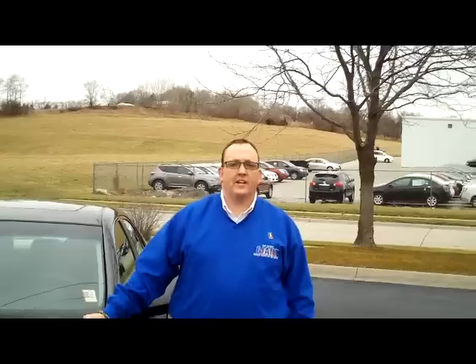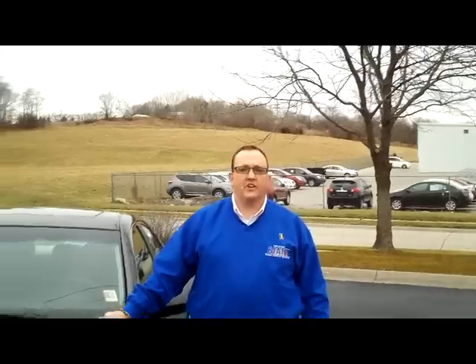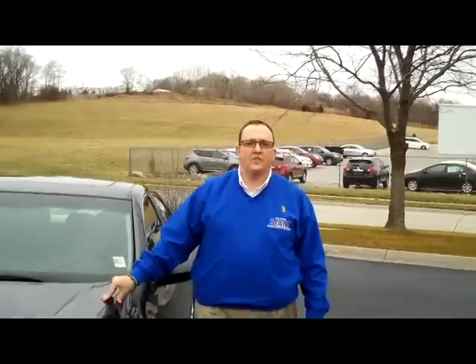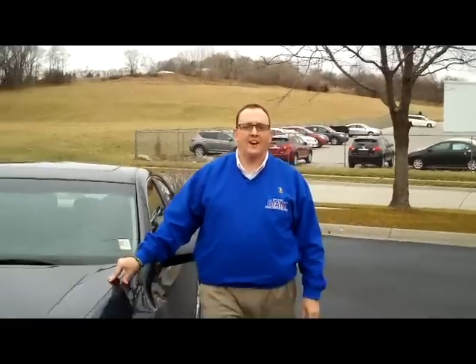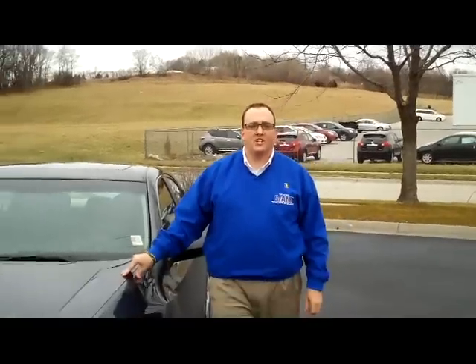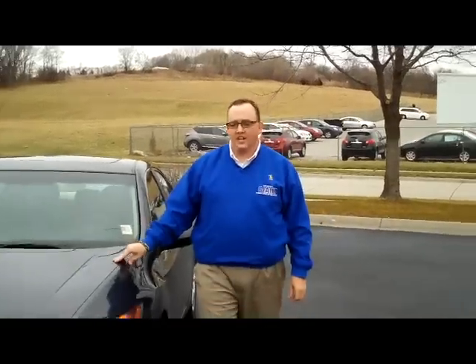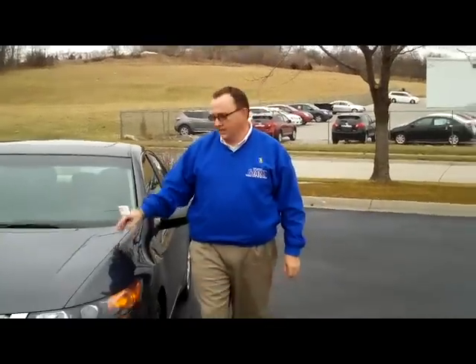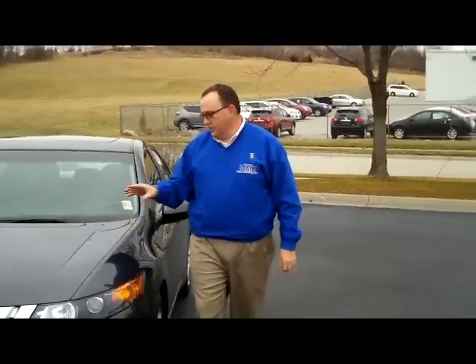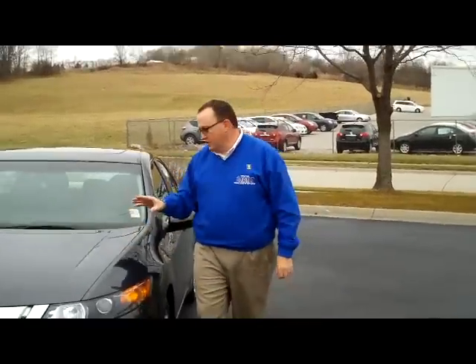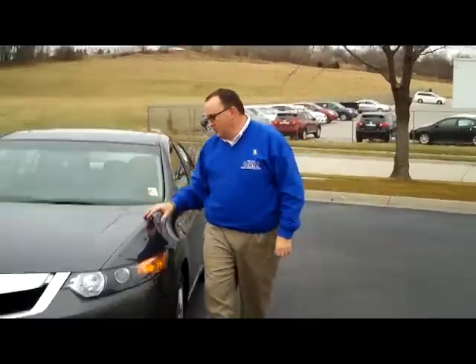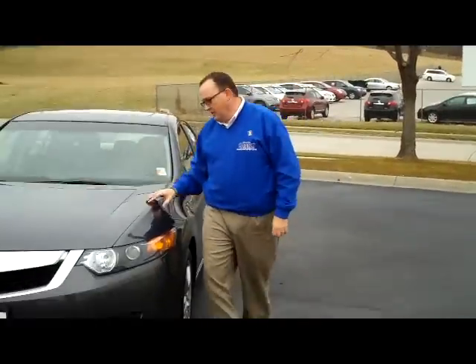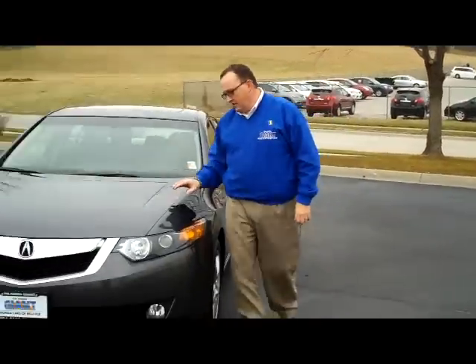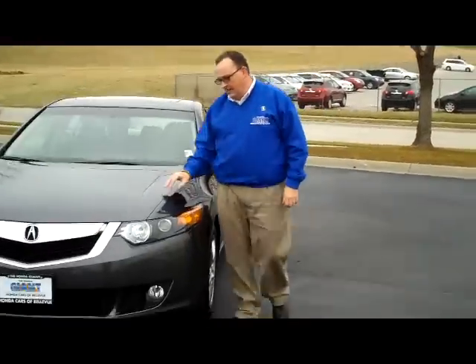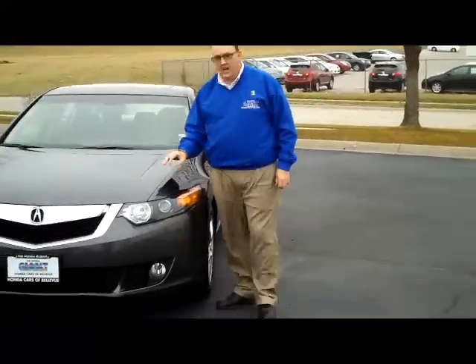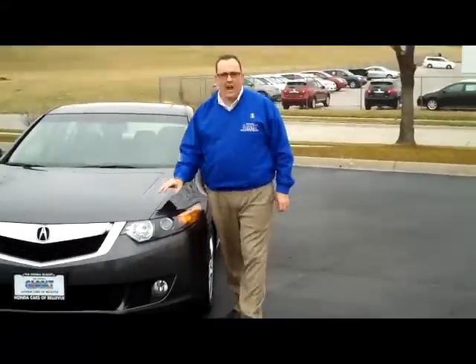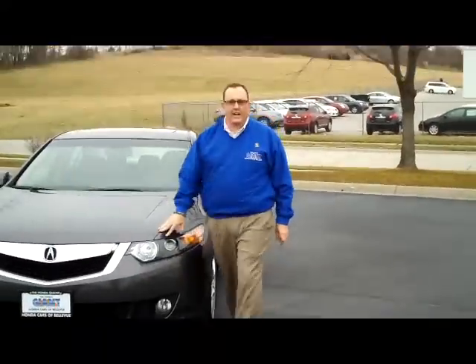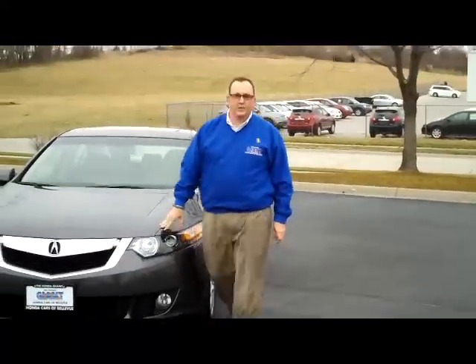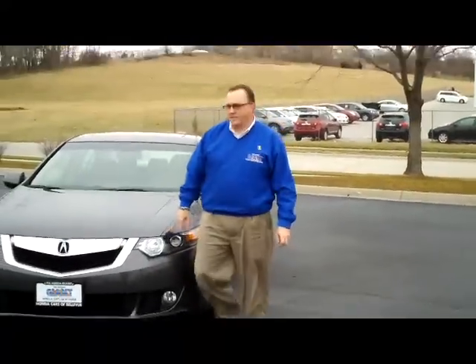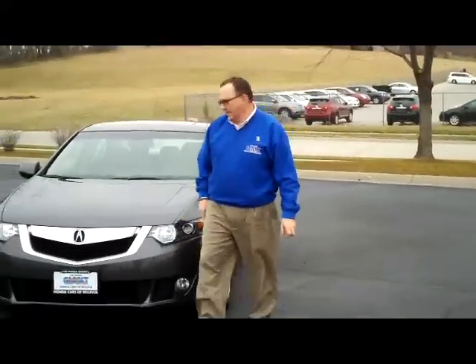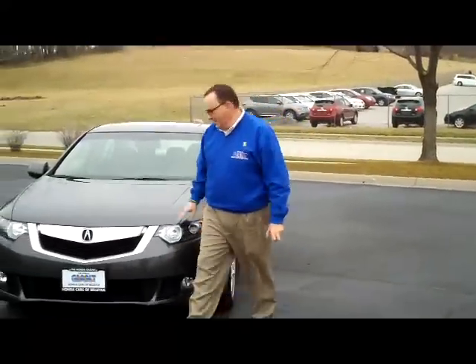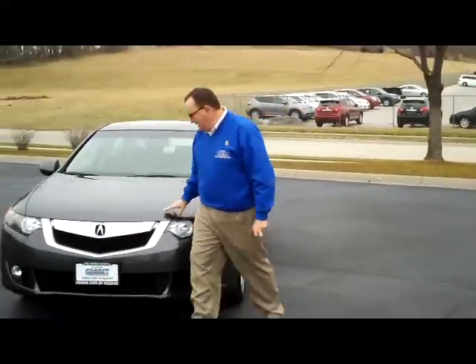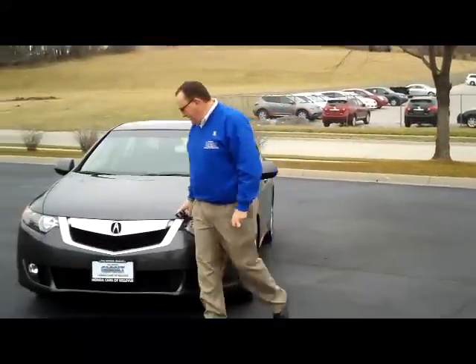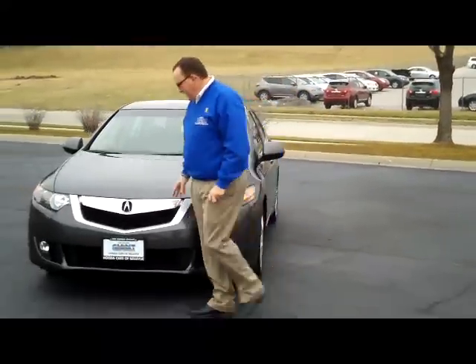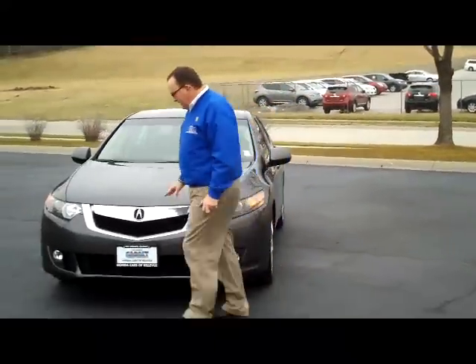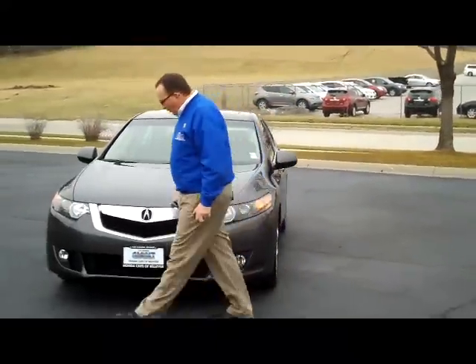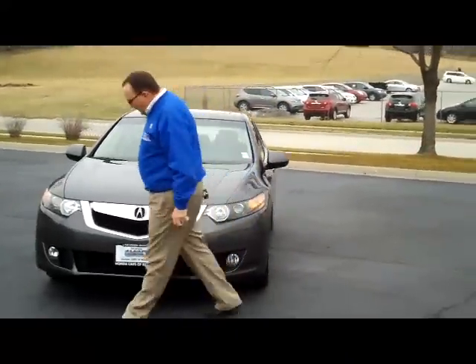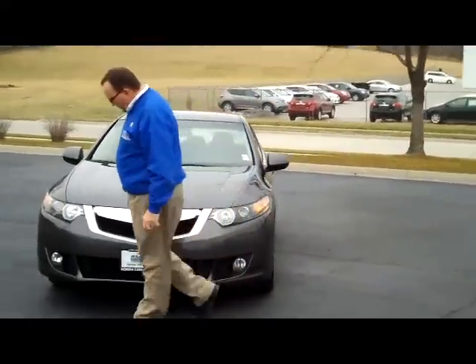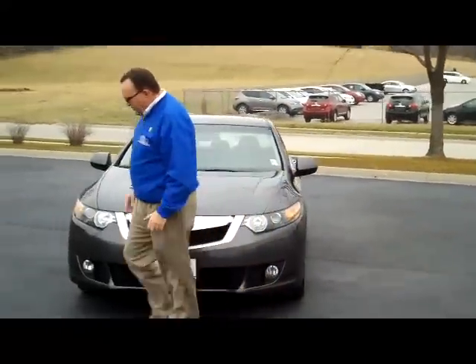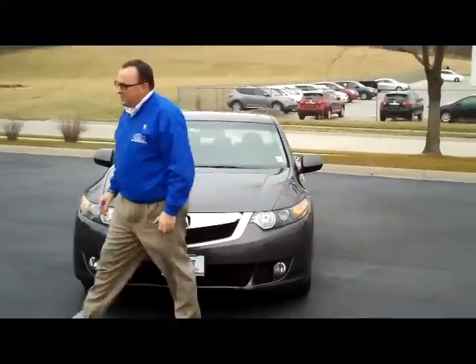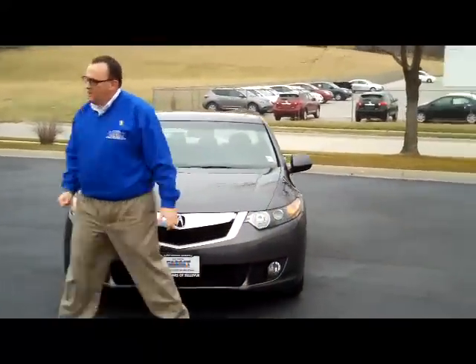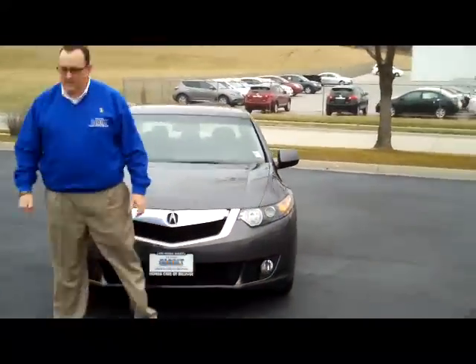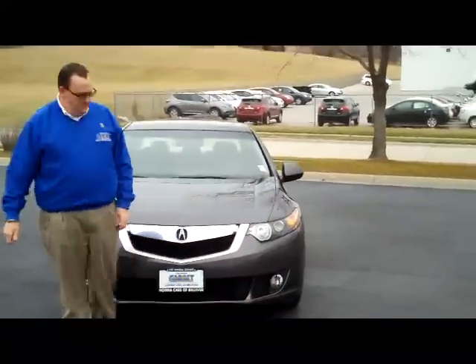Kelly here for the Honda Giant, here to show you this 2009 Acura TSX. It's a one-owner, just came in.